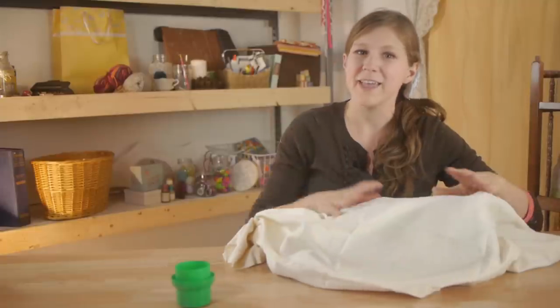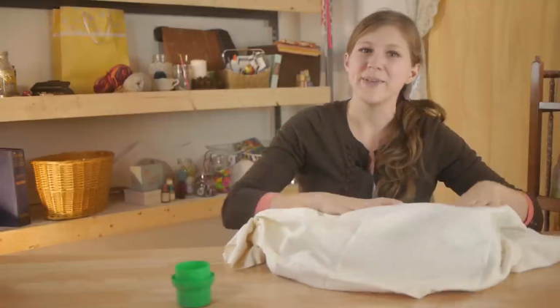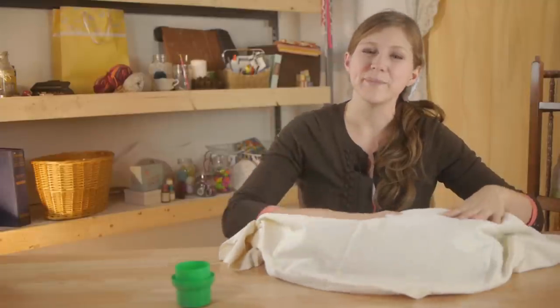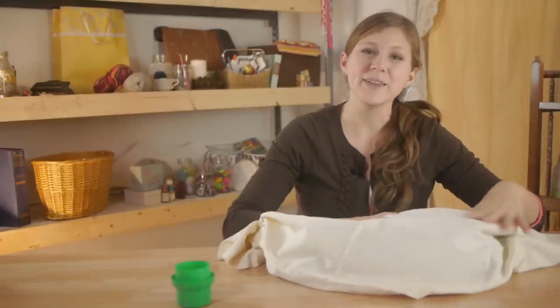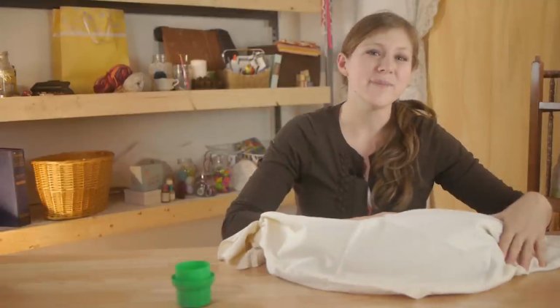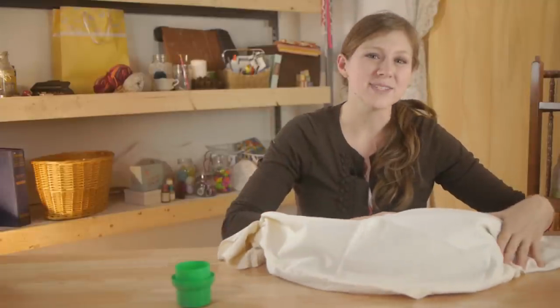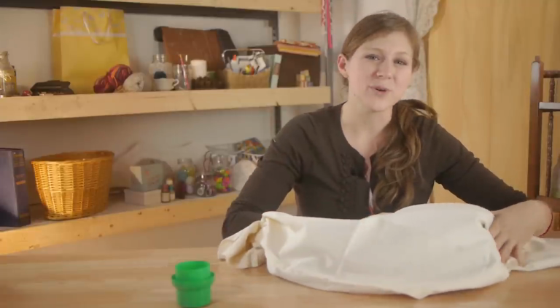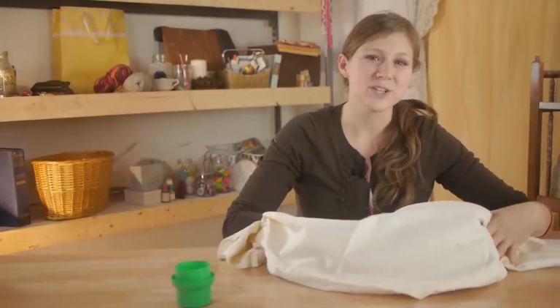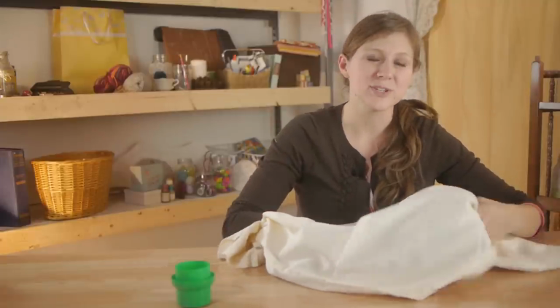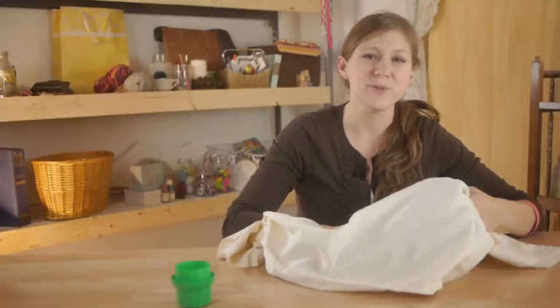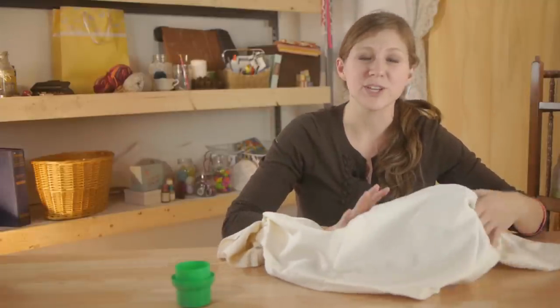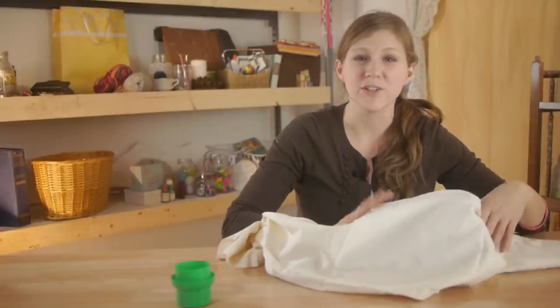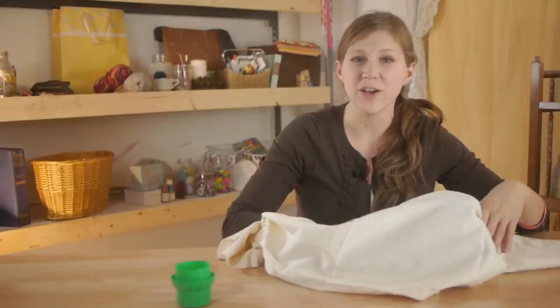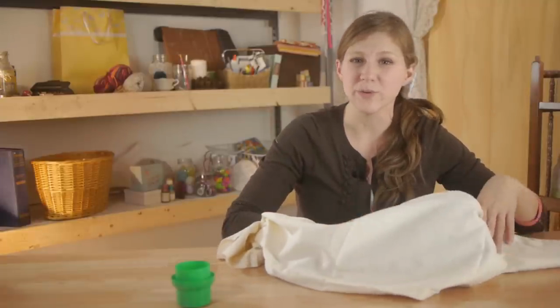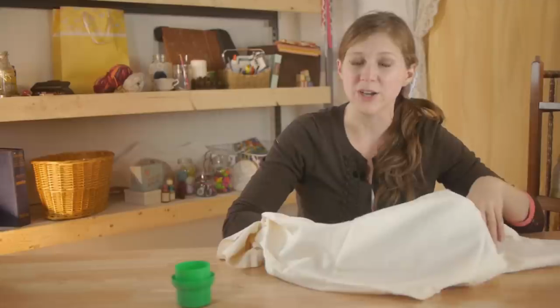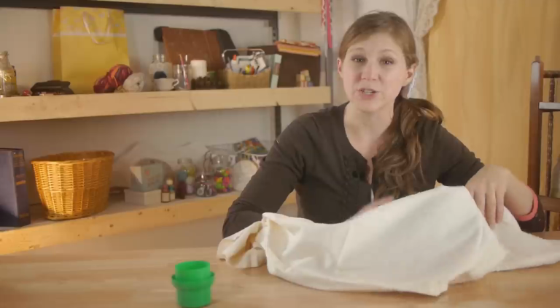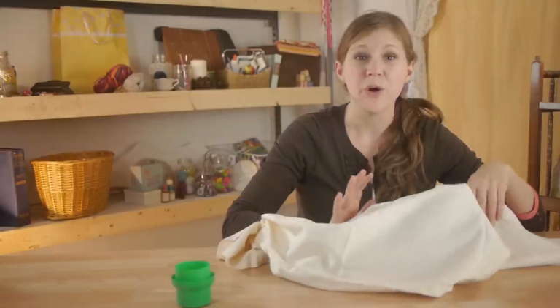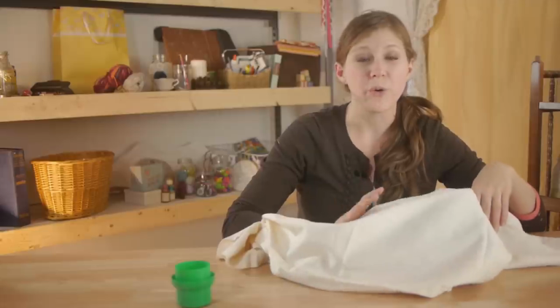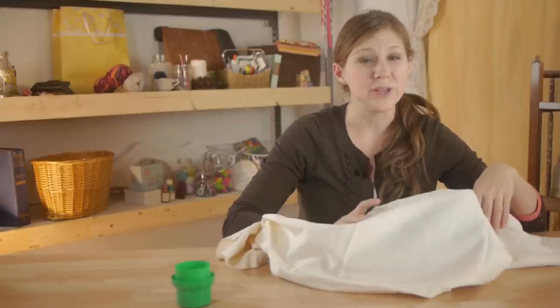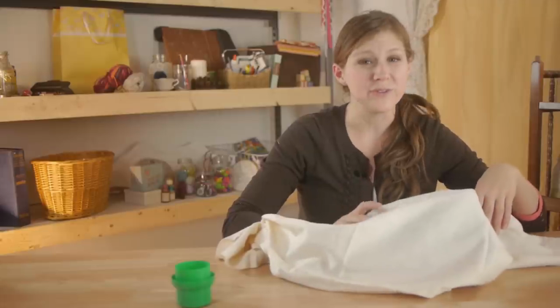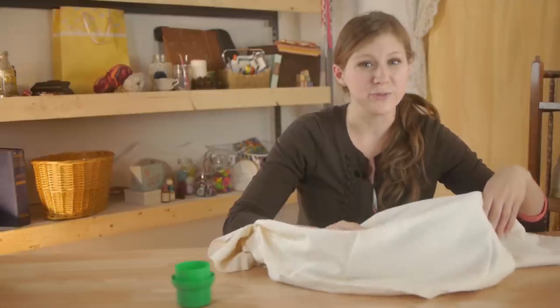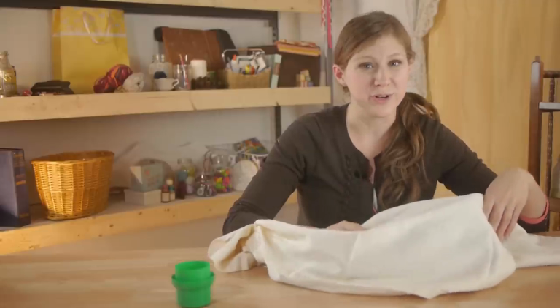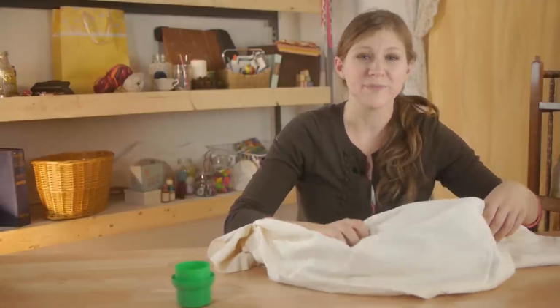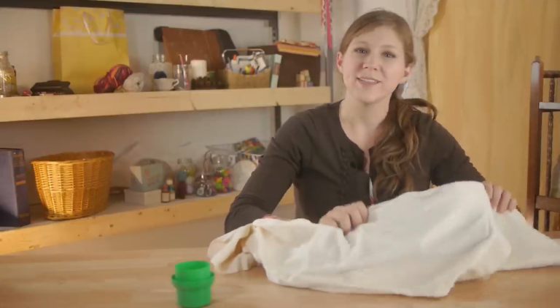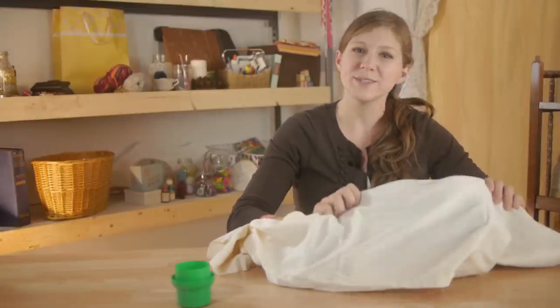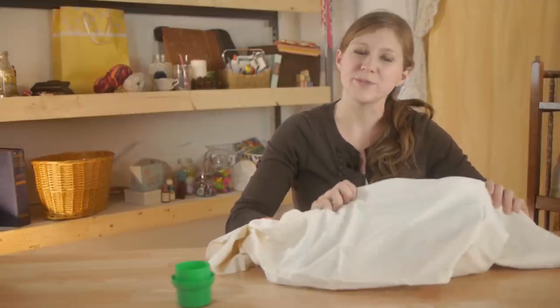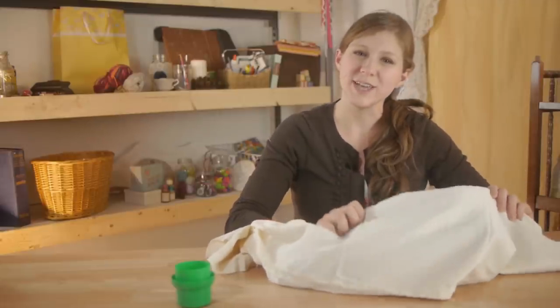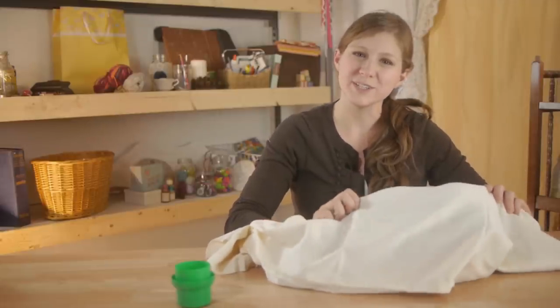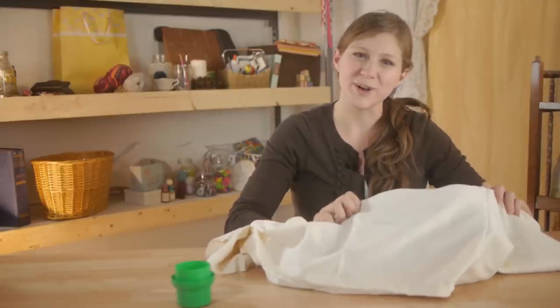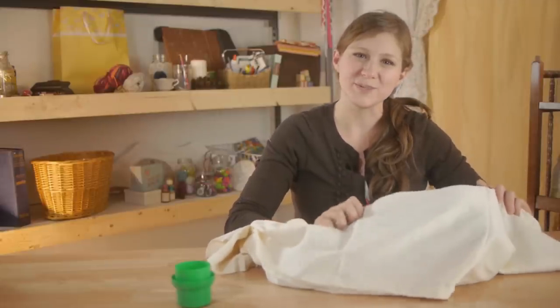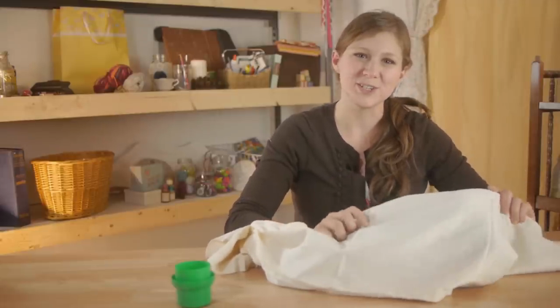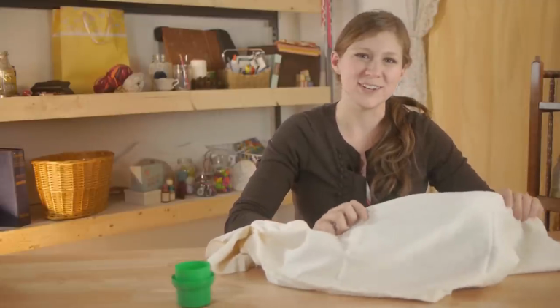It makes a big mess in the washing machine which can clog your washer or even ruin it. This will protect your washing machine.